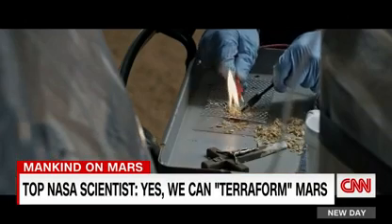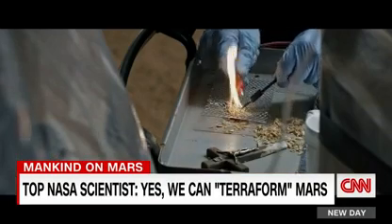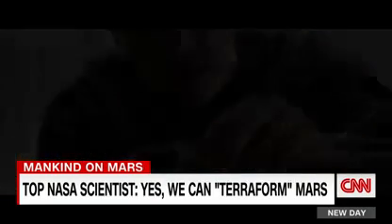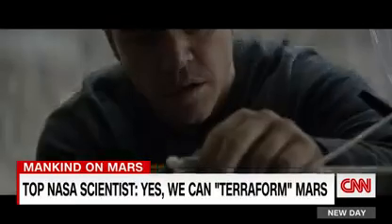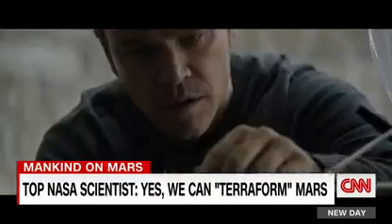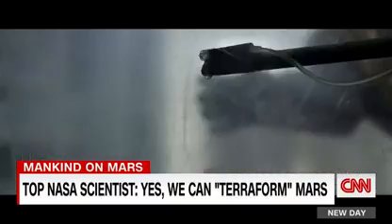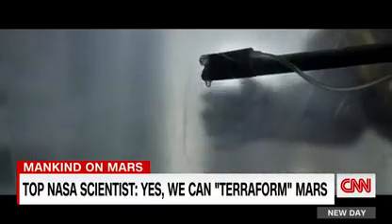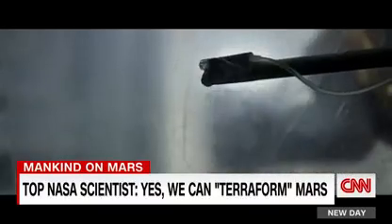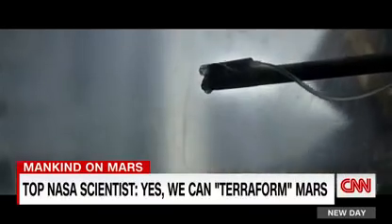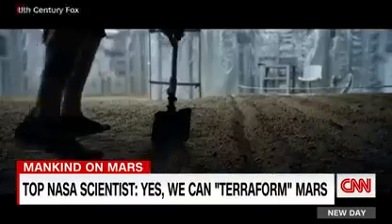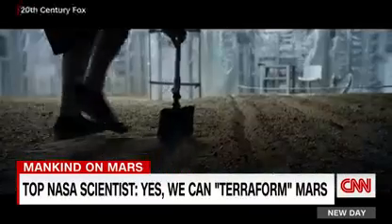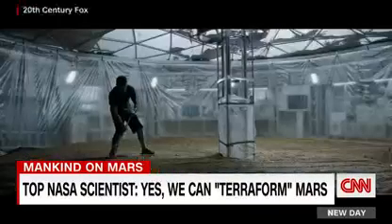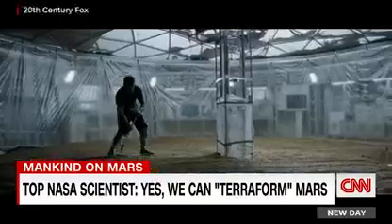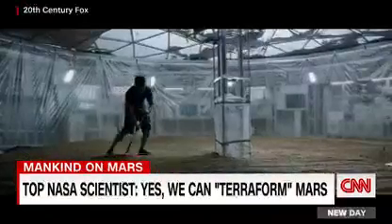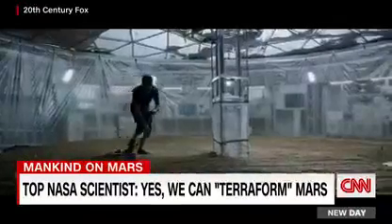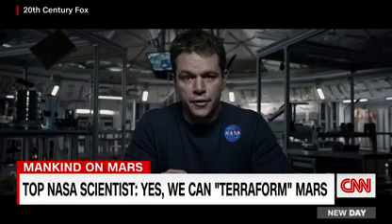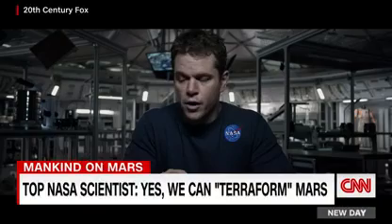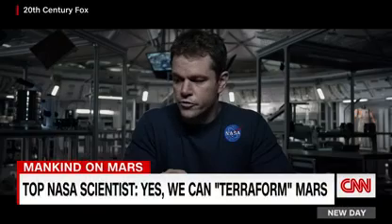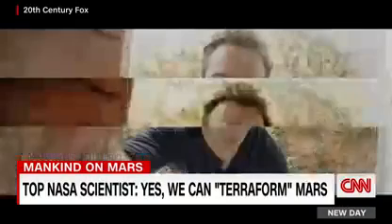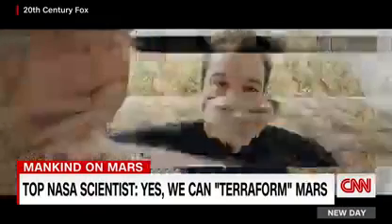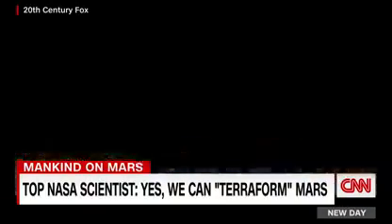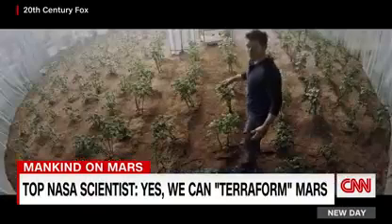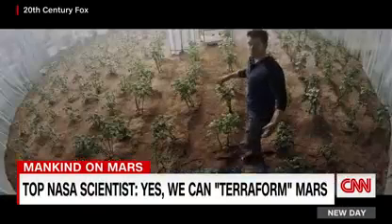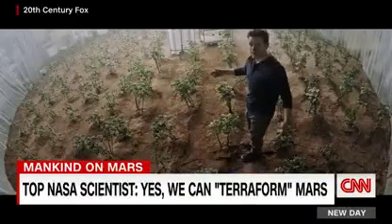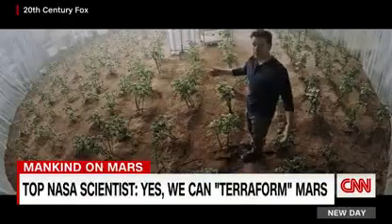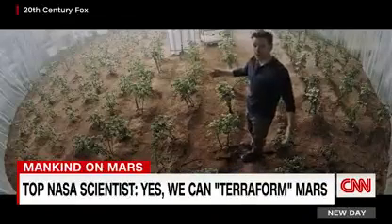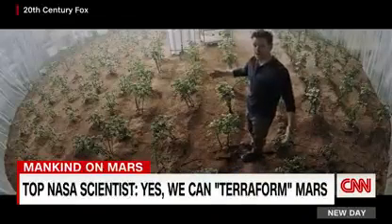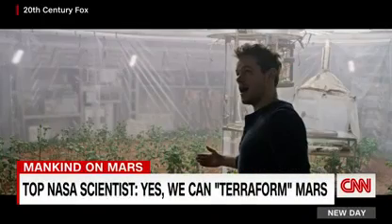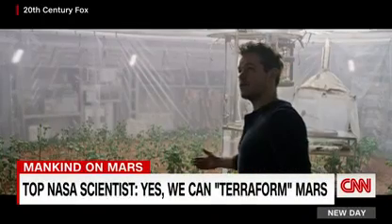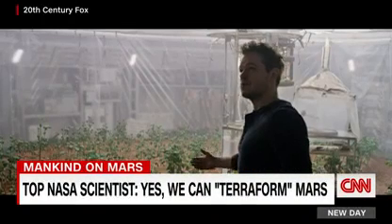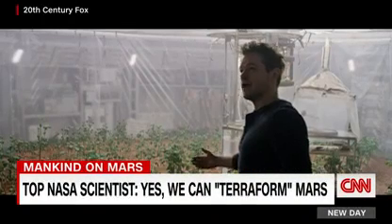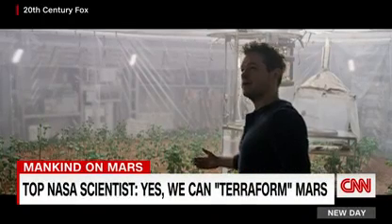So I gotta make water and grow food on a planet where nothing grows. I am the greatest botanist on this planet.